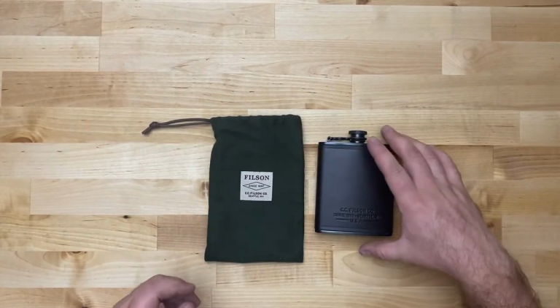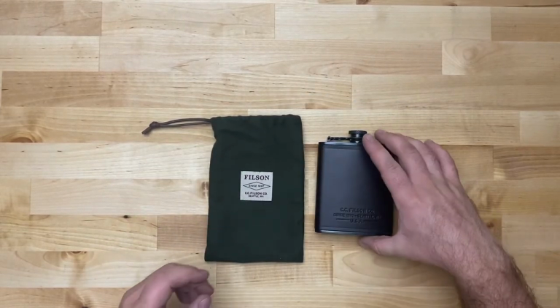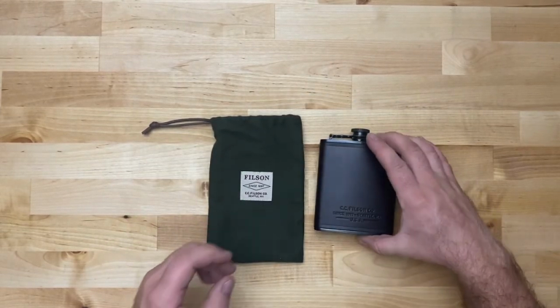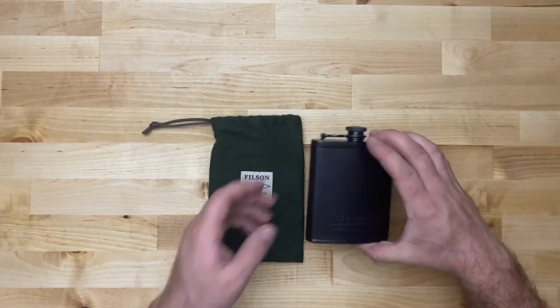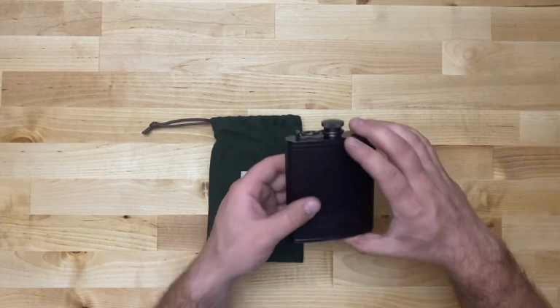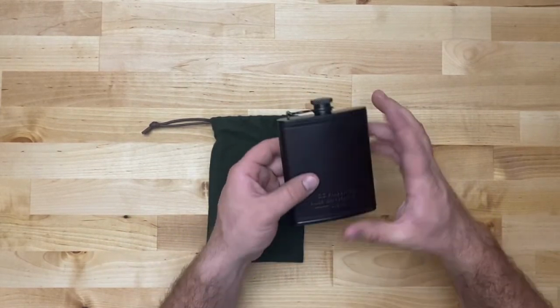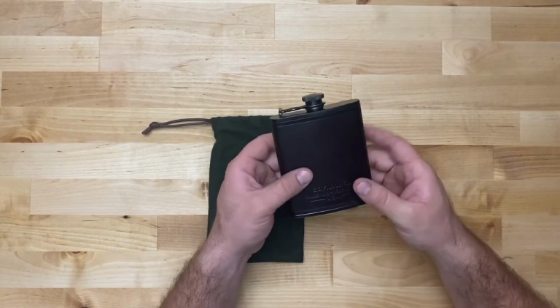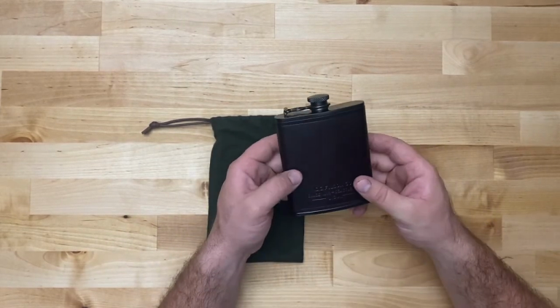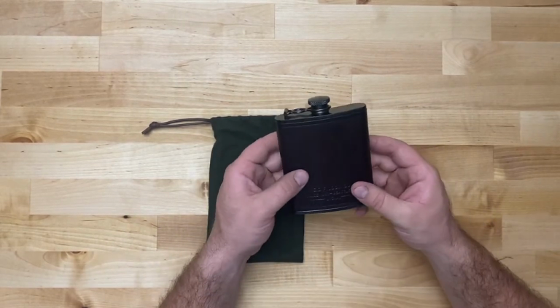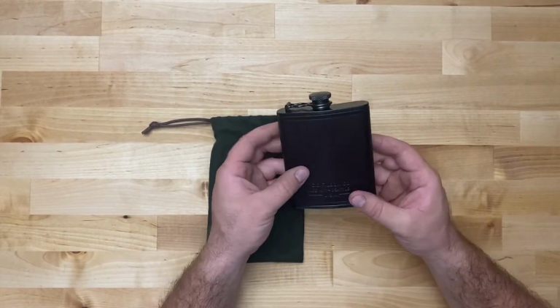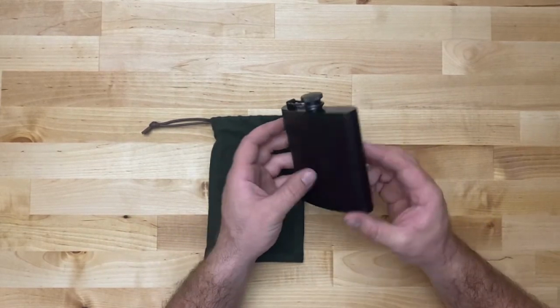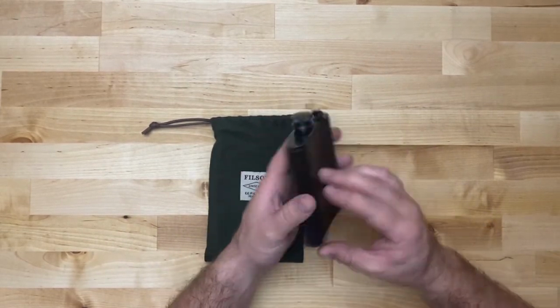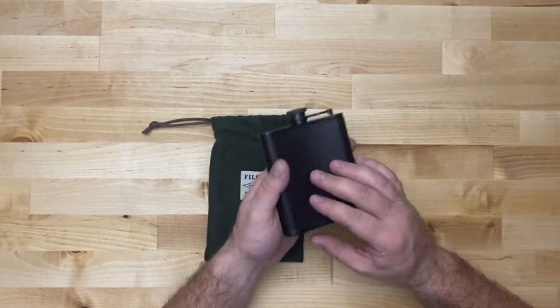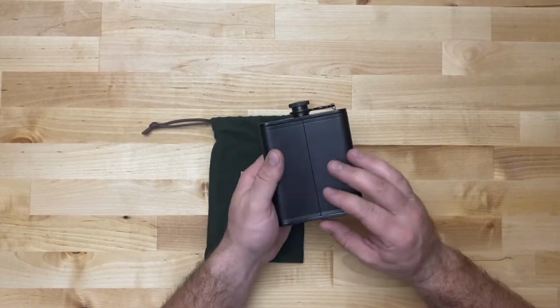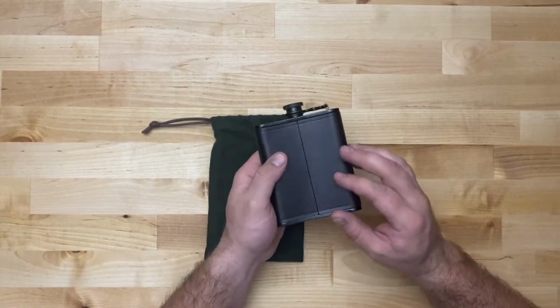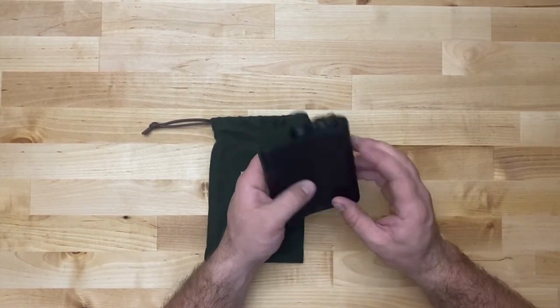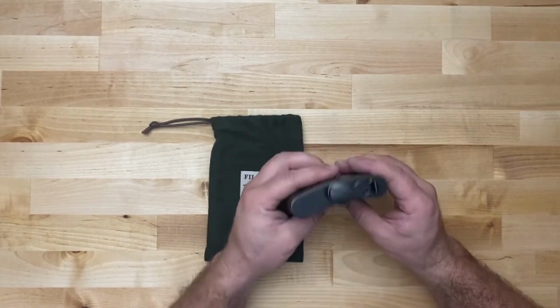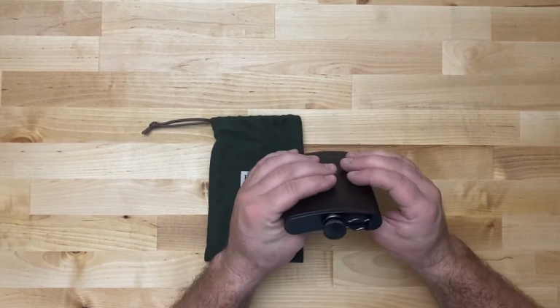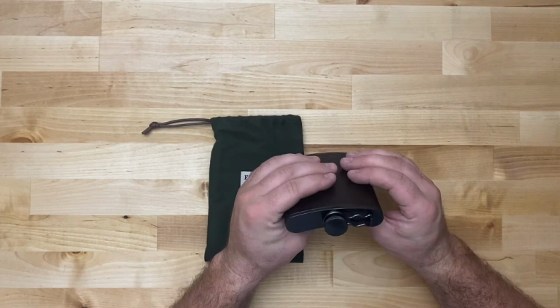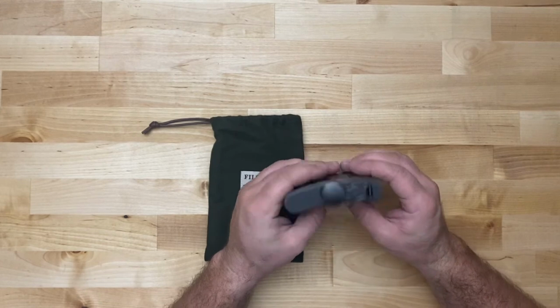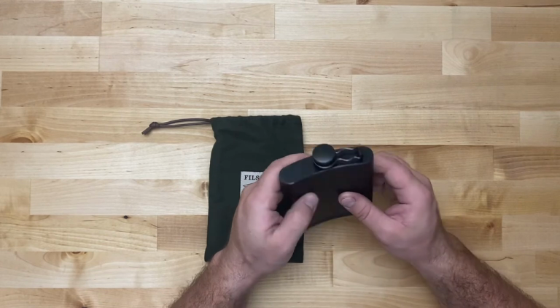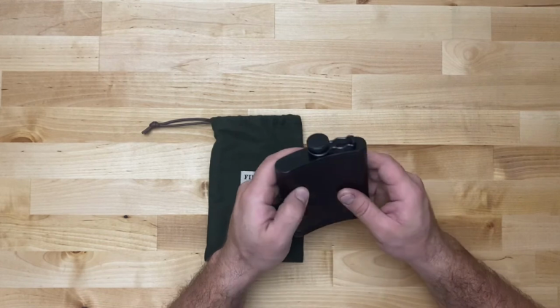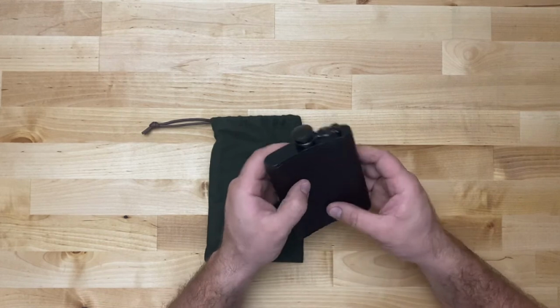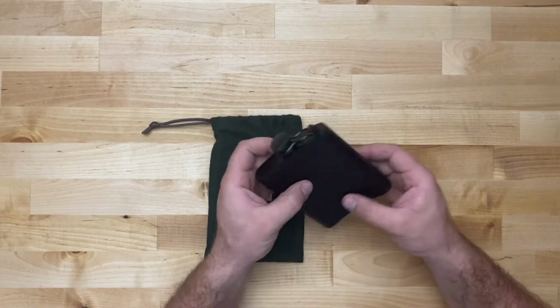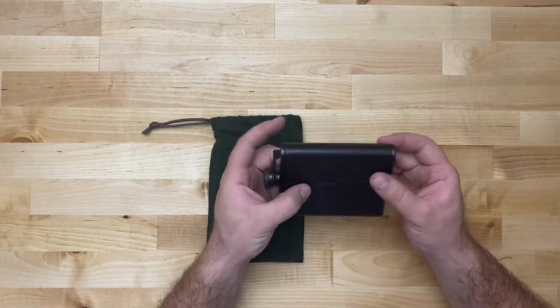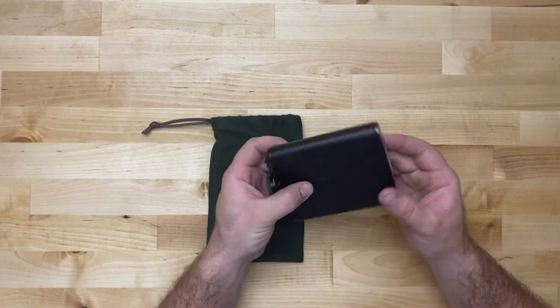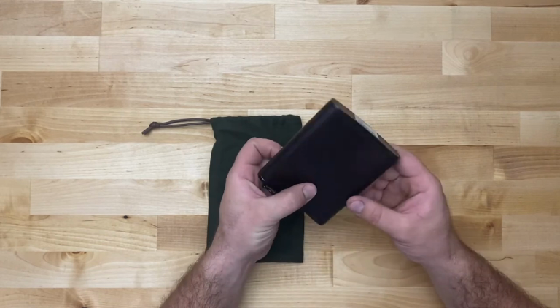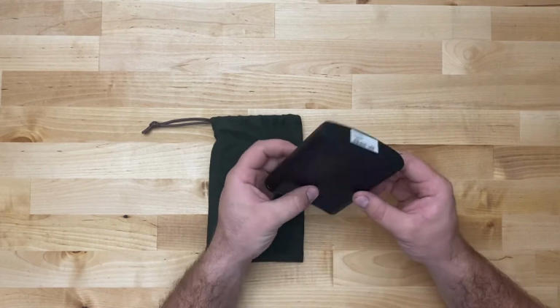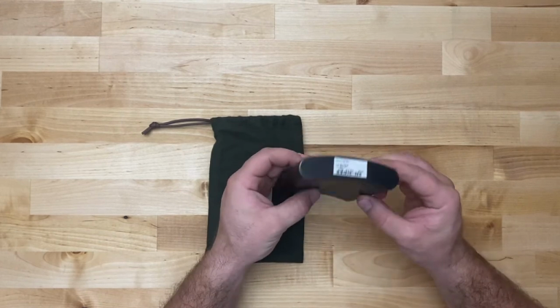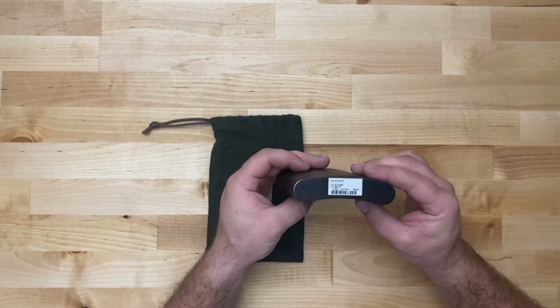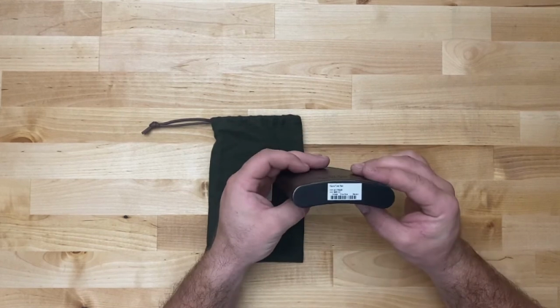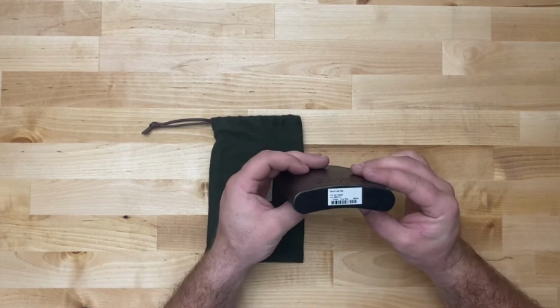So this is six ounces, and the curvature would probably fit pretty well in the back pocket.